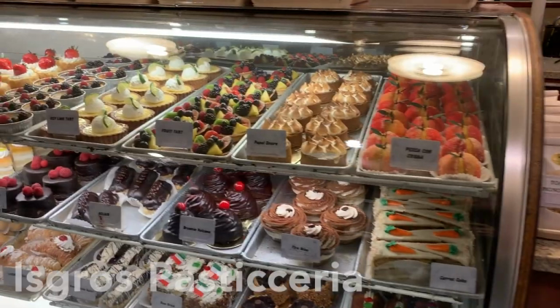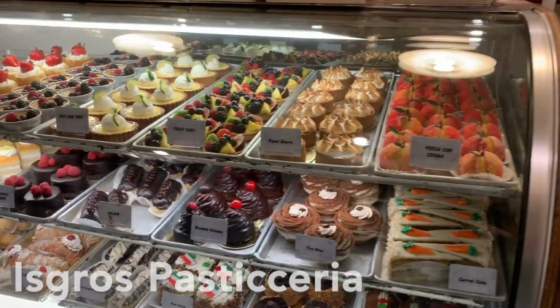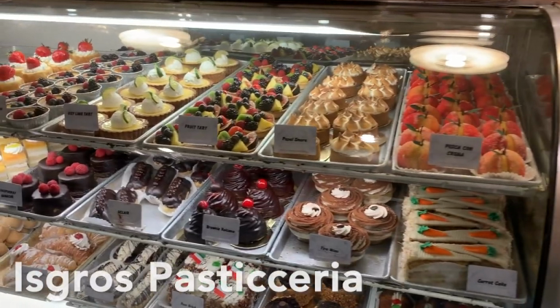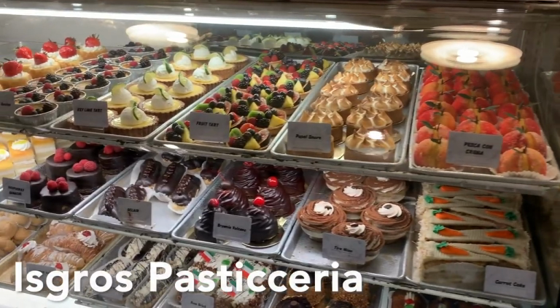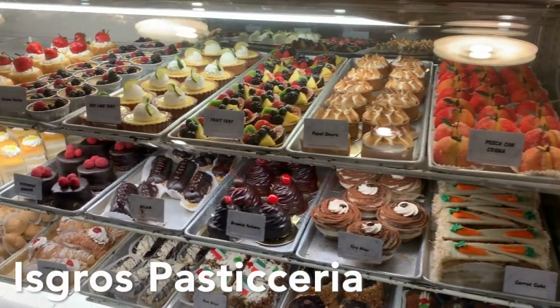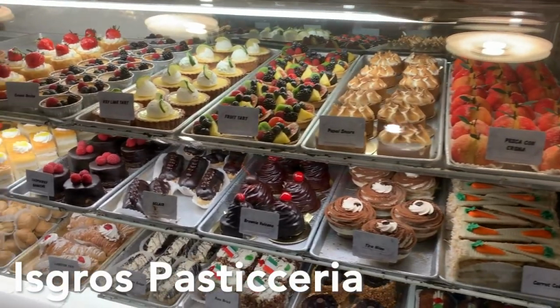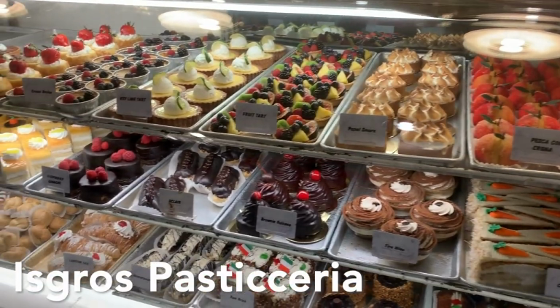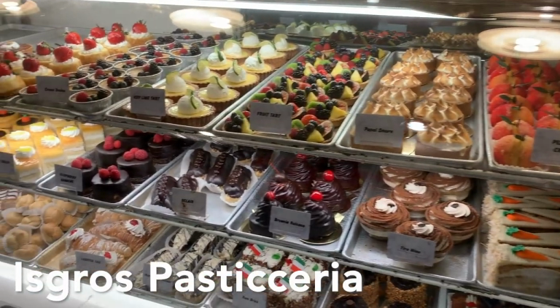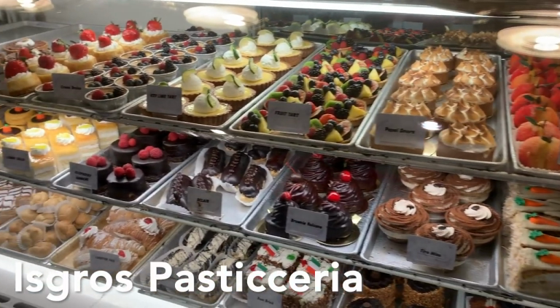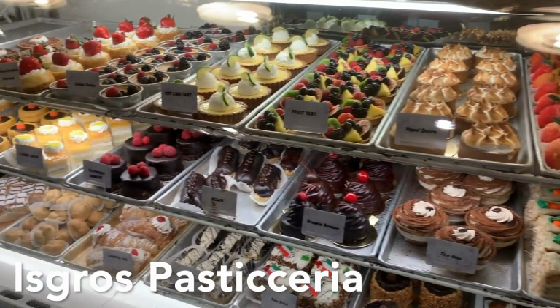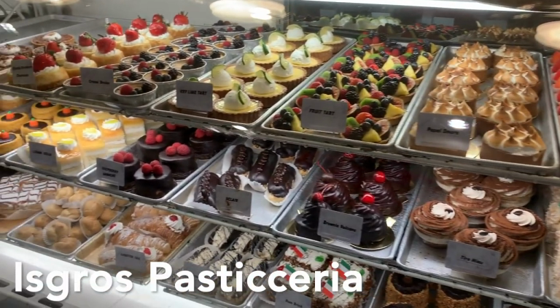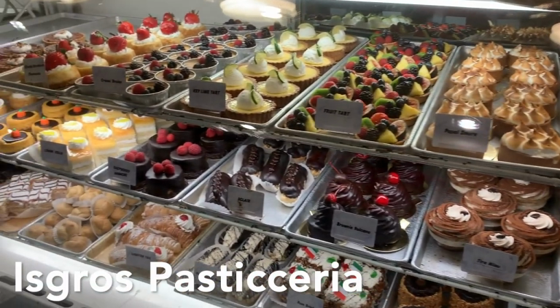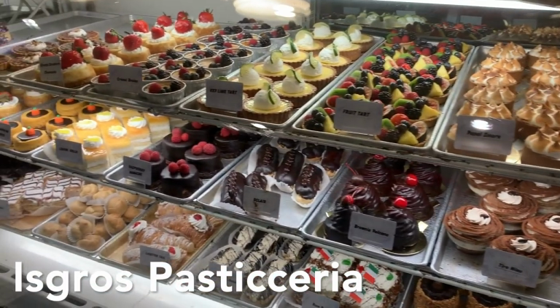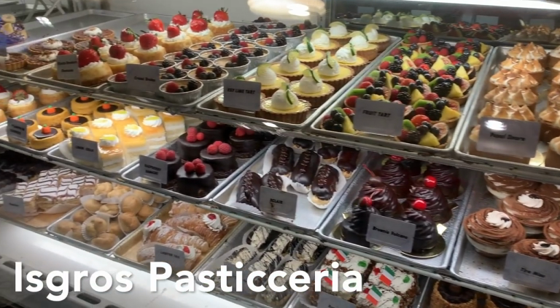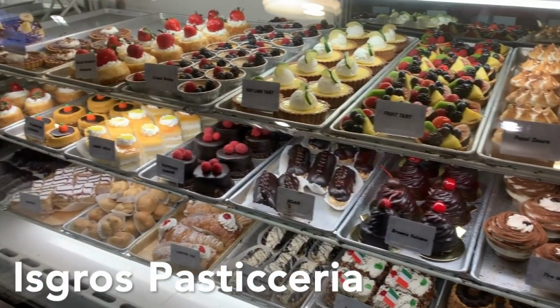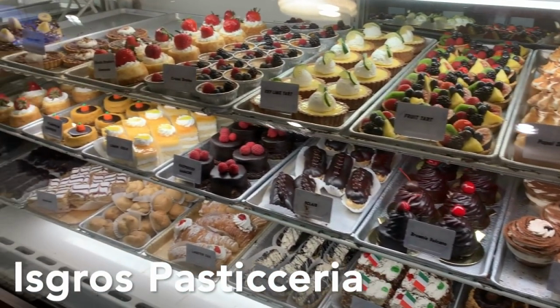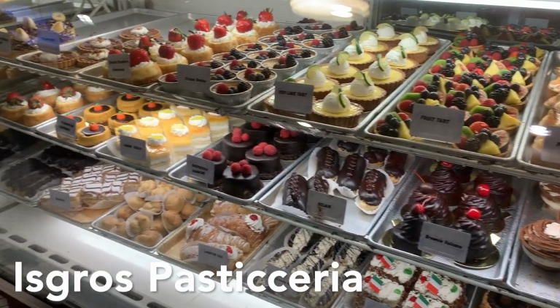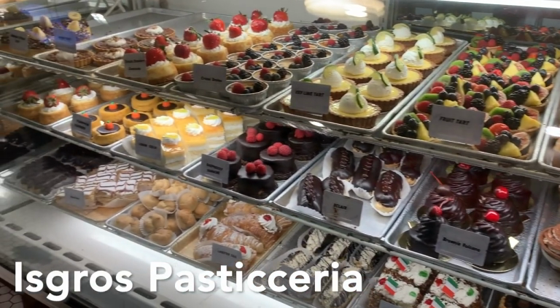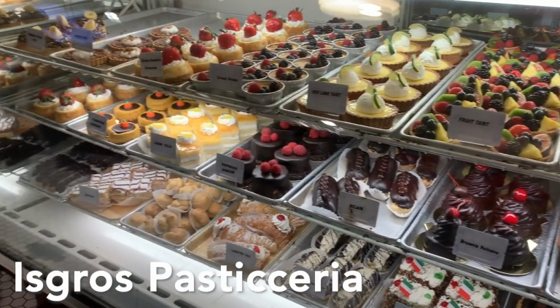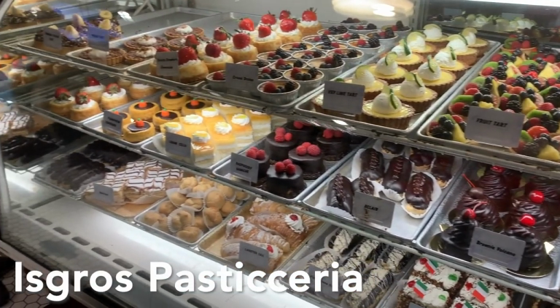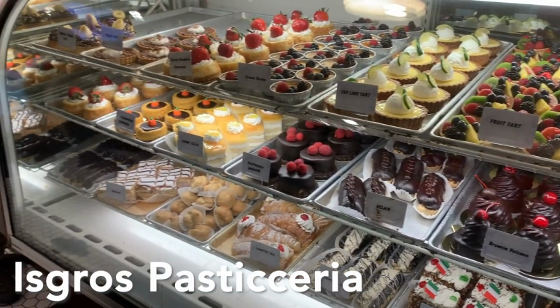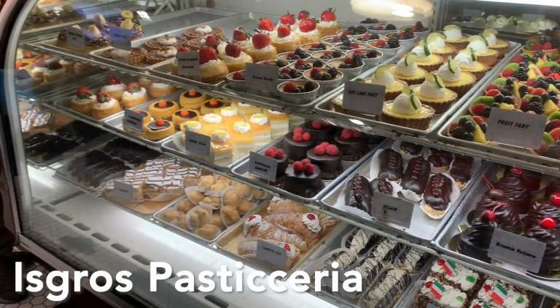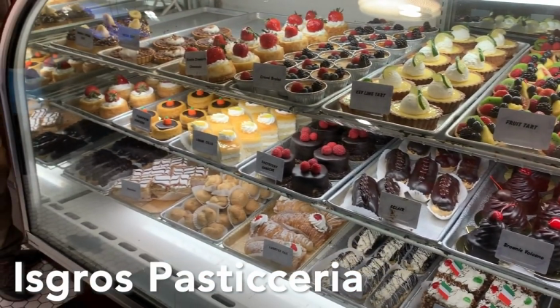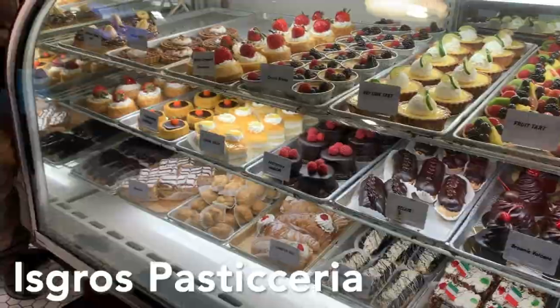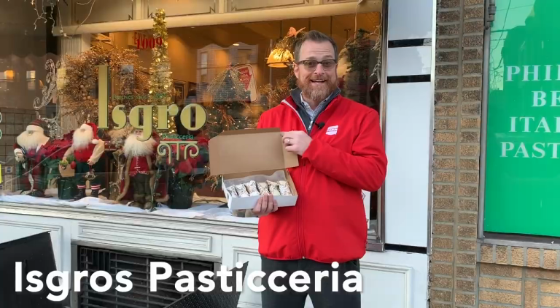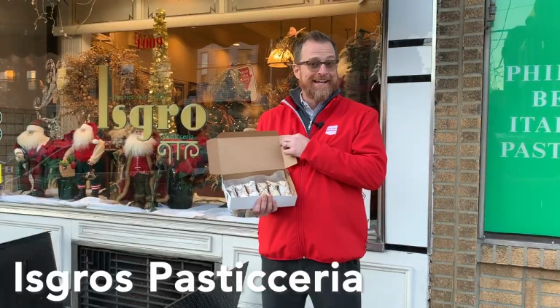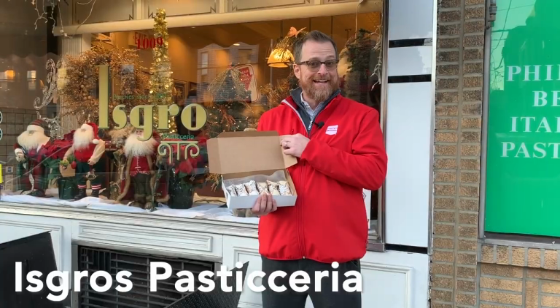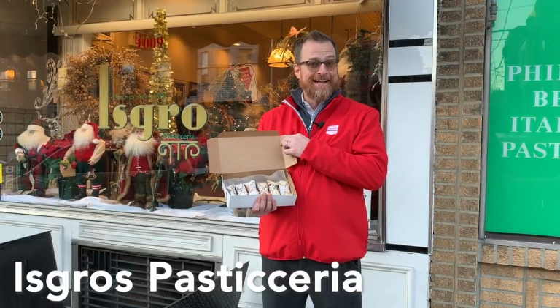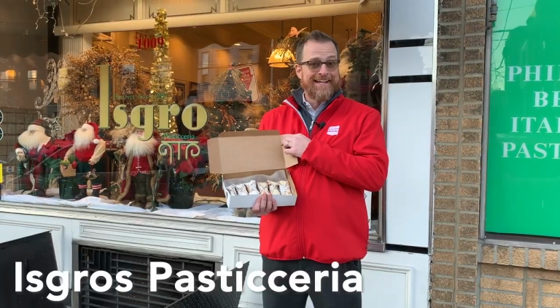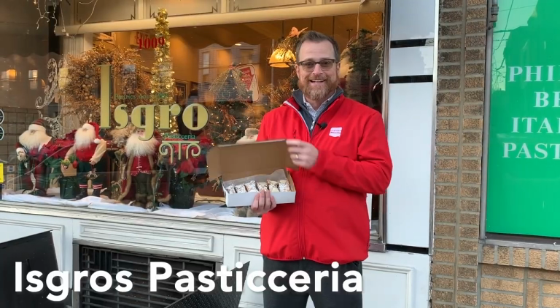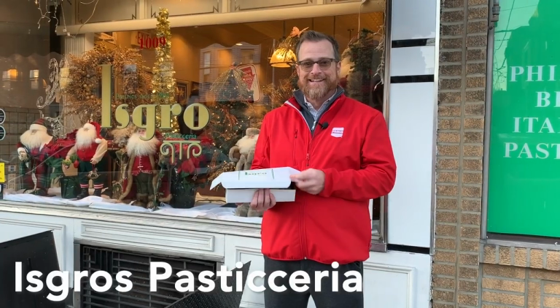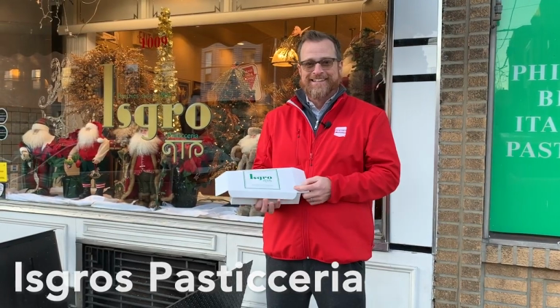Now entering its 116th year in business, Isgro's is Philadelphia Culinary Royalty.